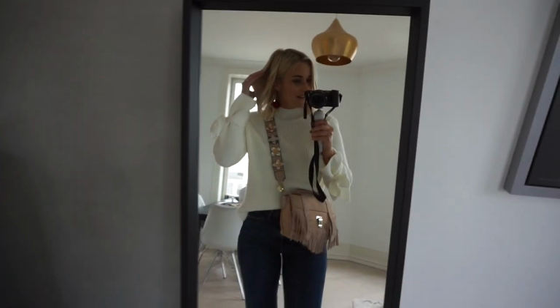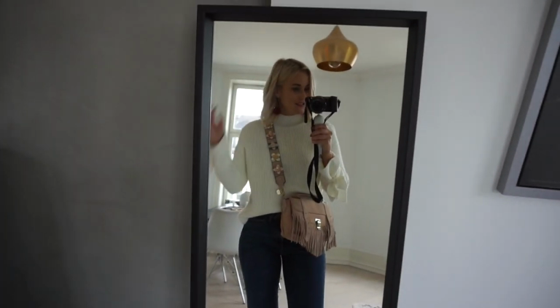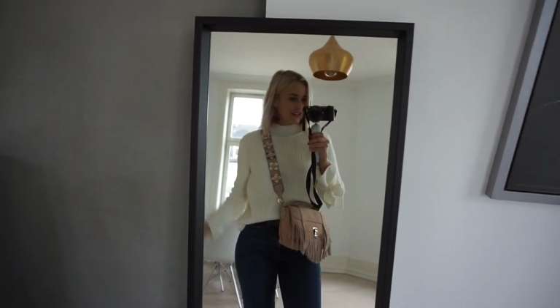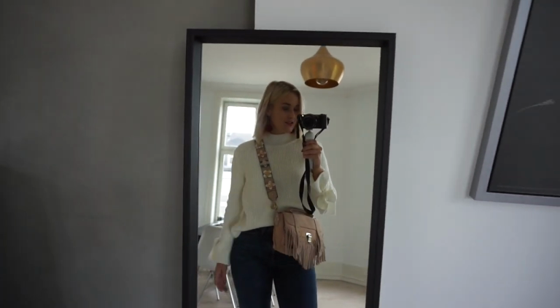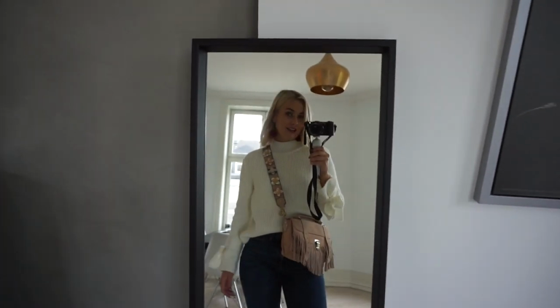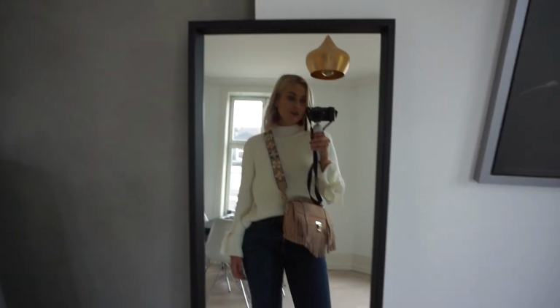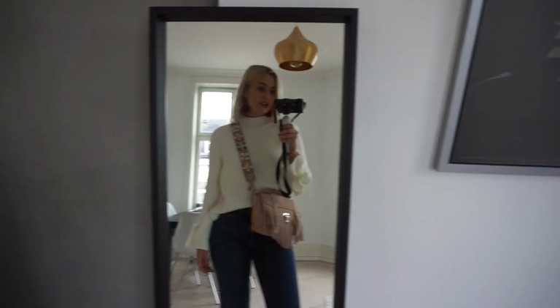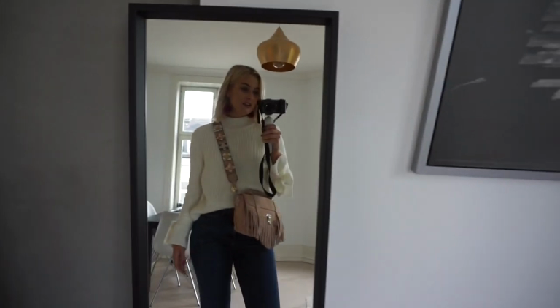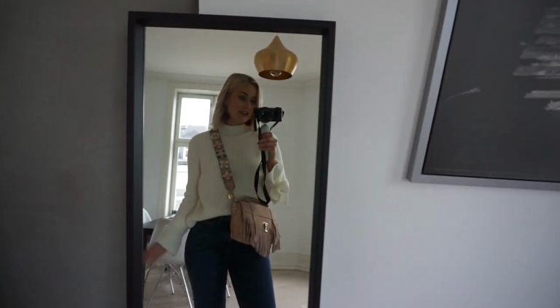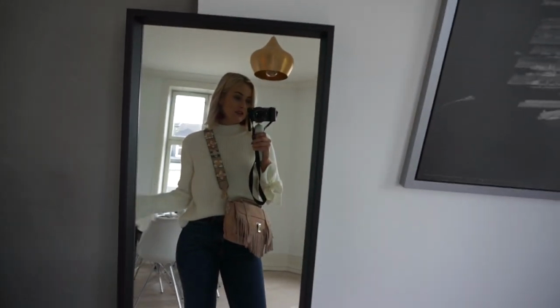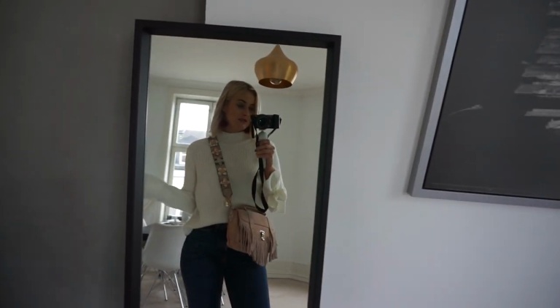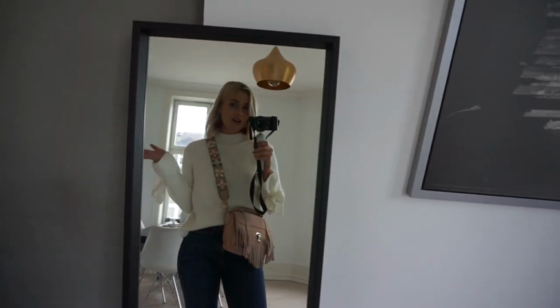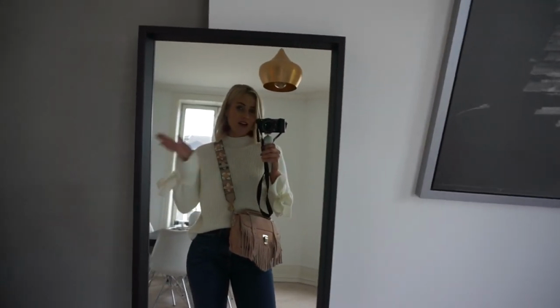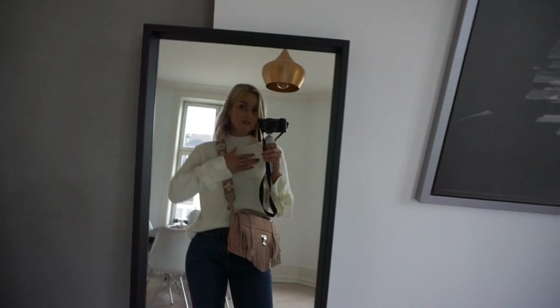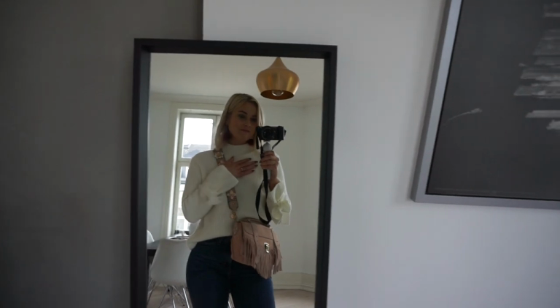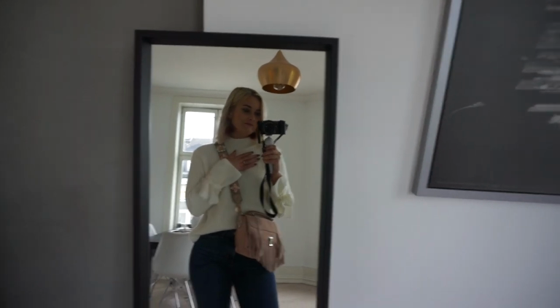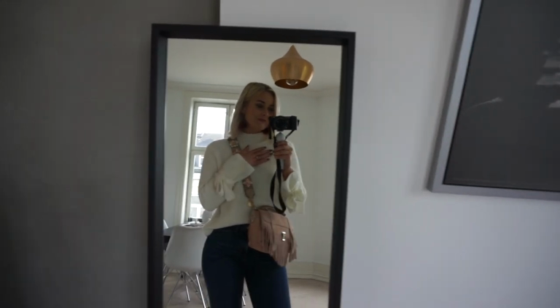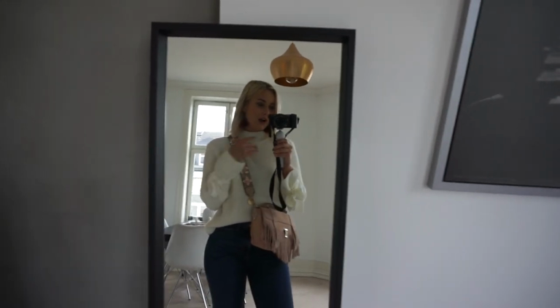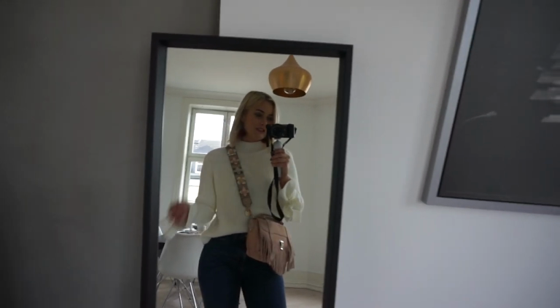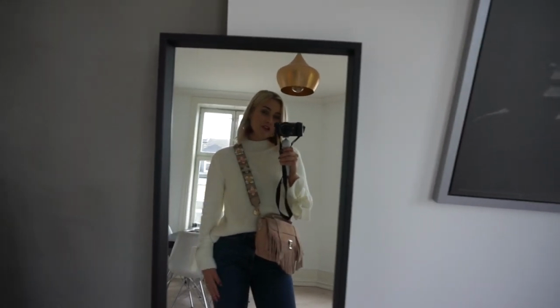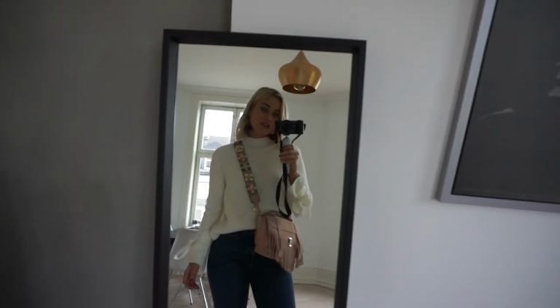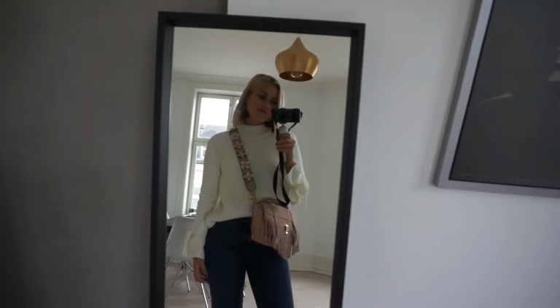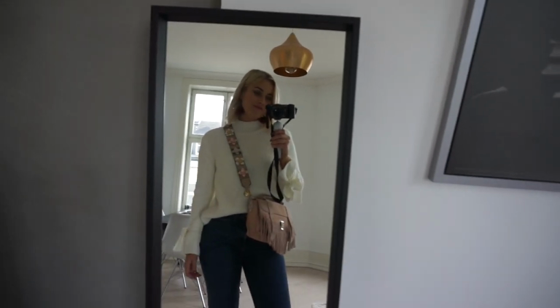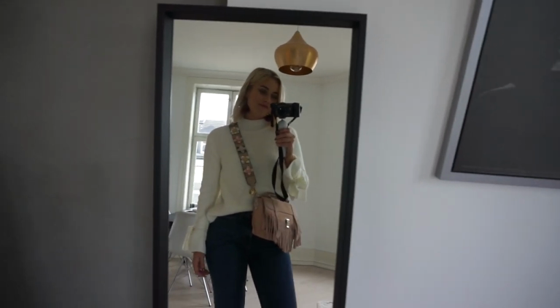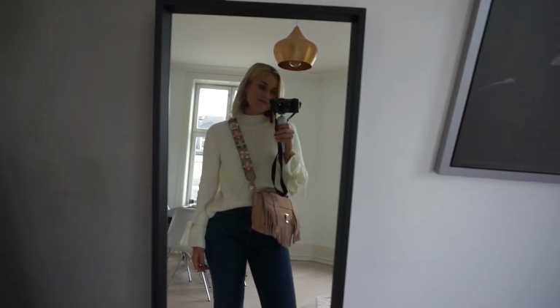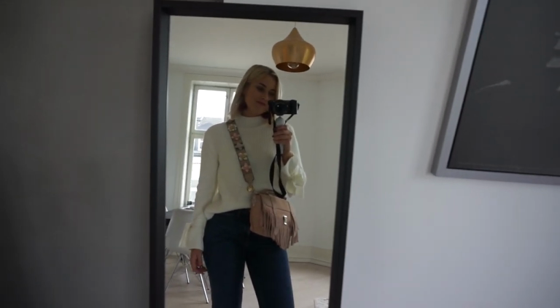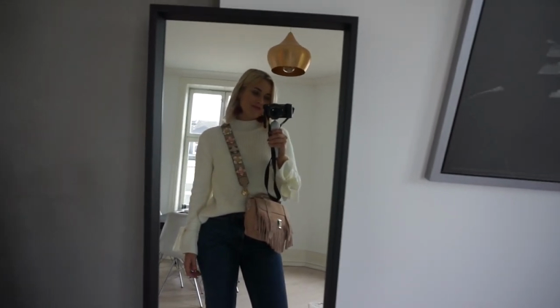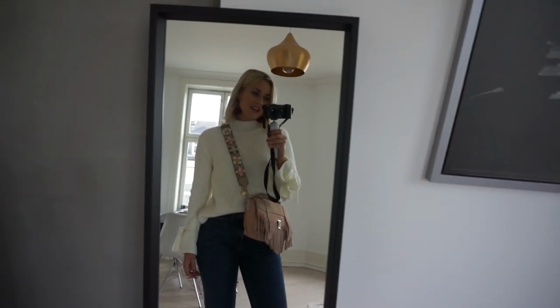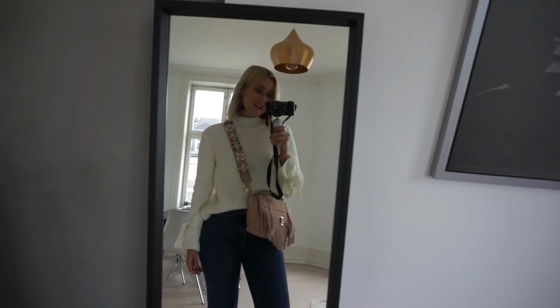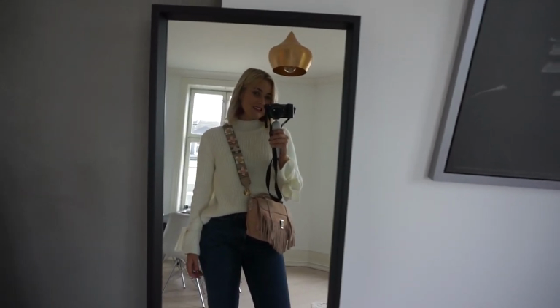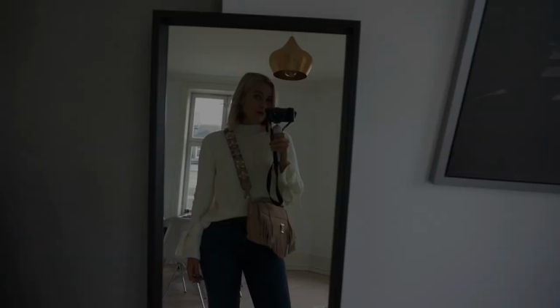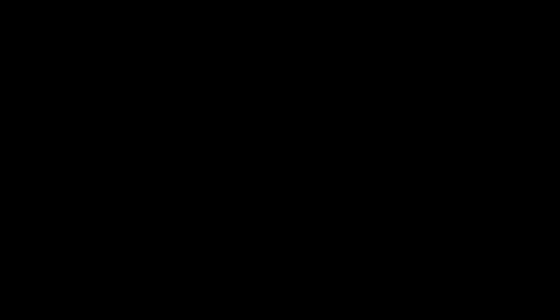So that's today's look — my Monday office look. I'll see you tomorrow.